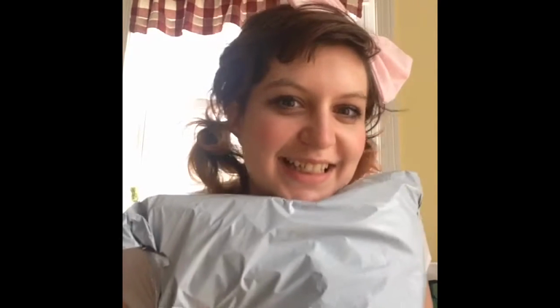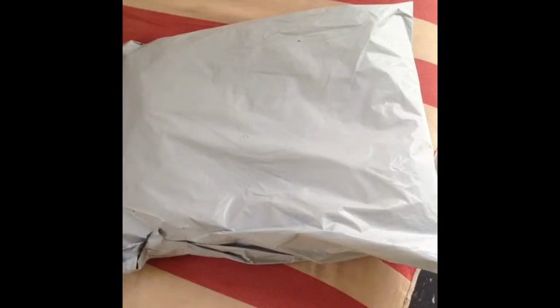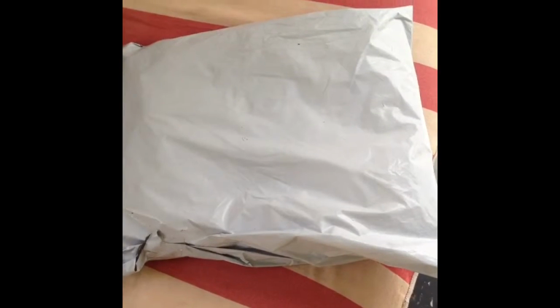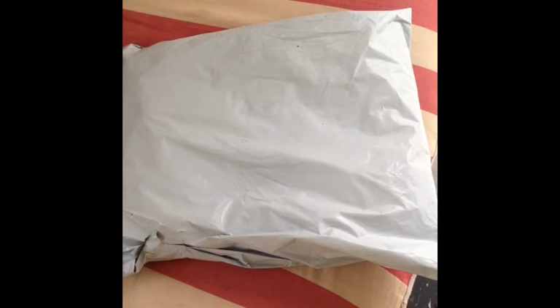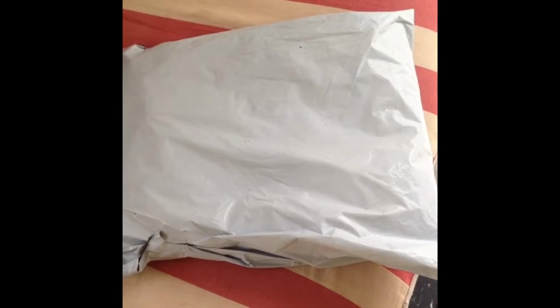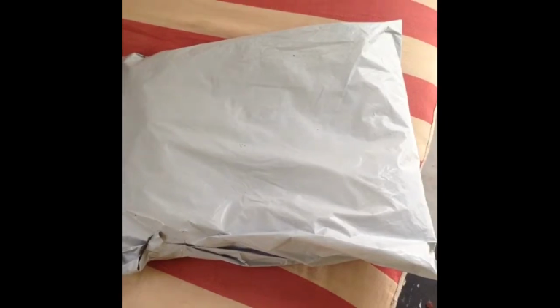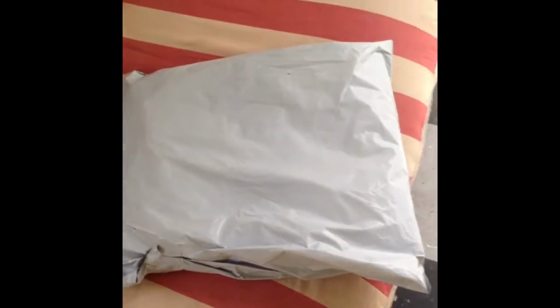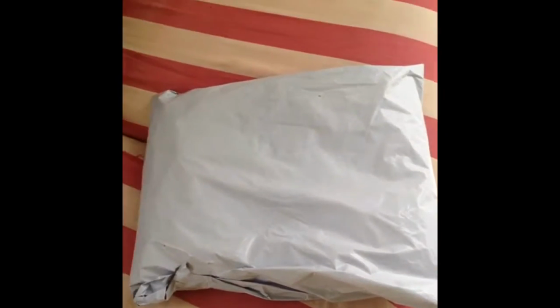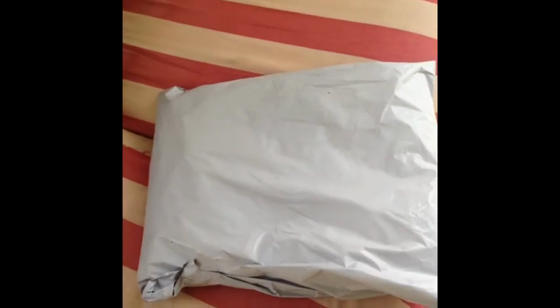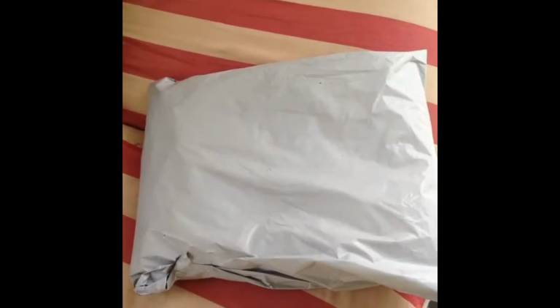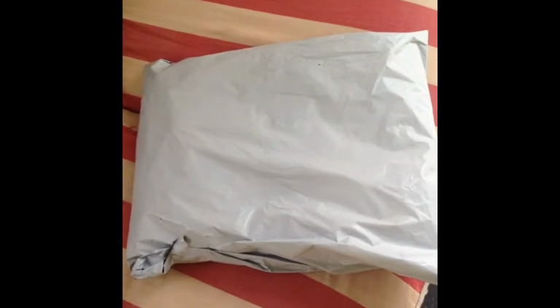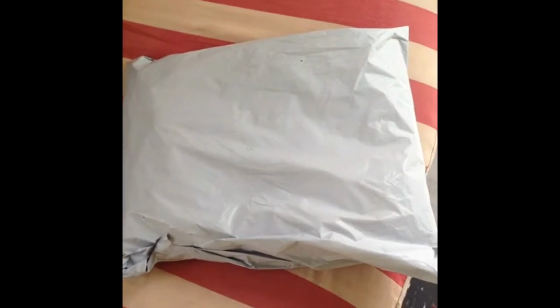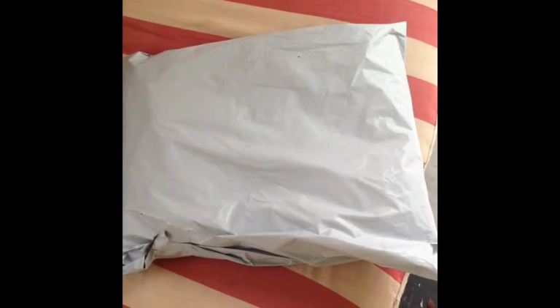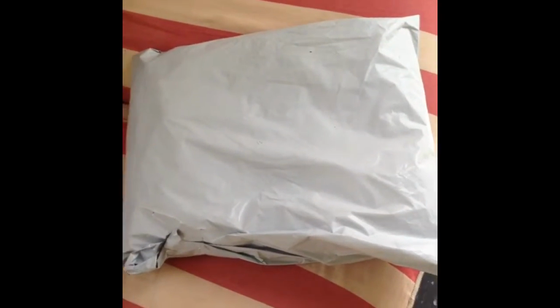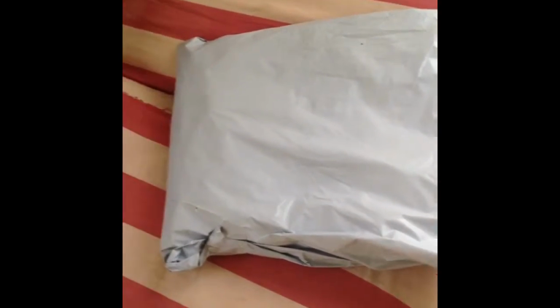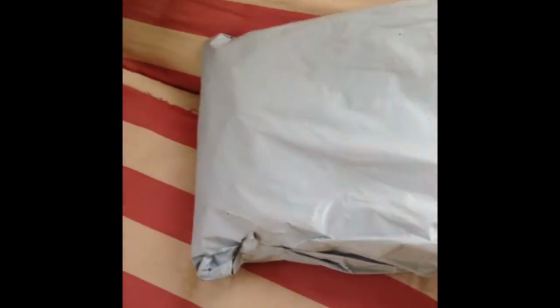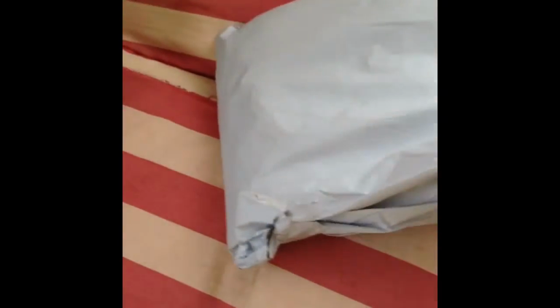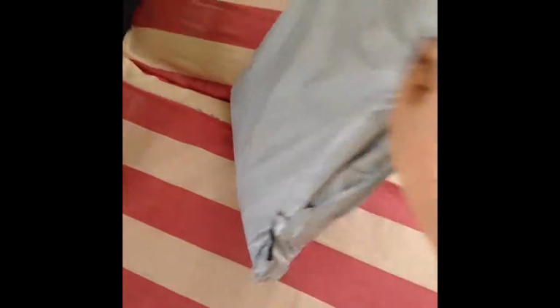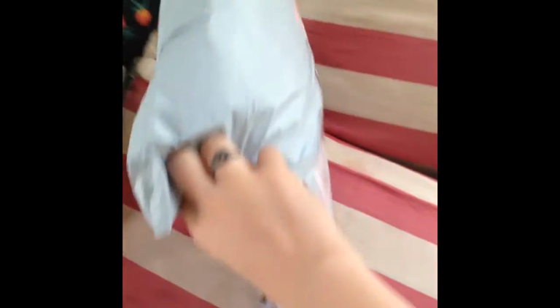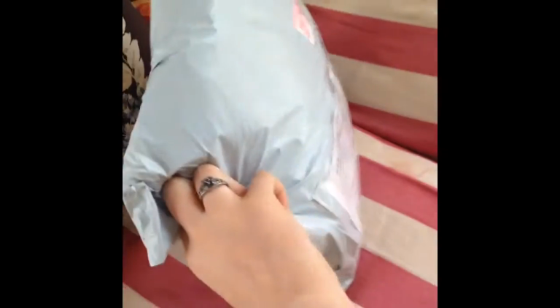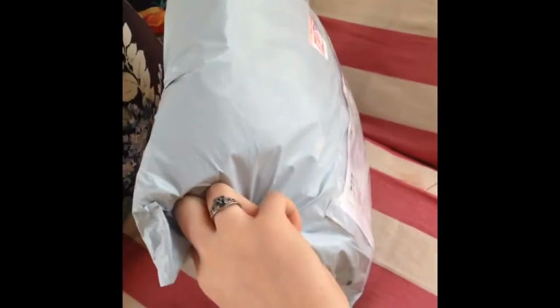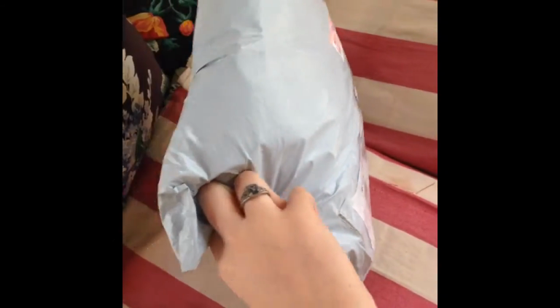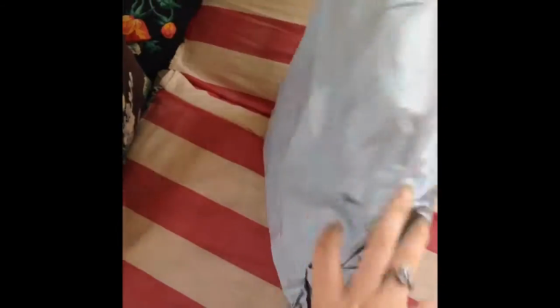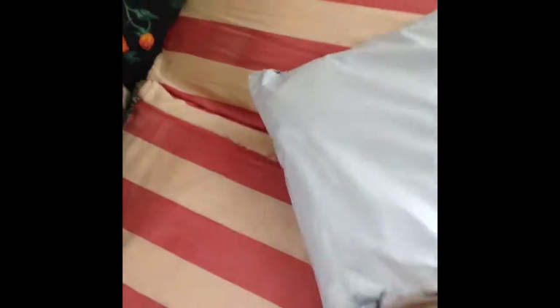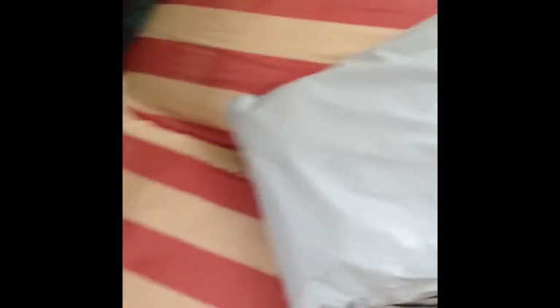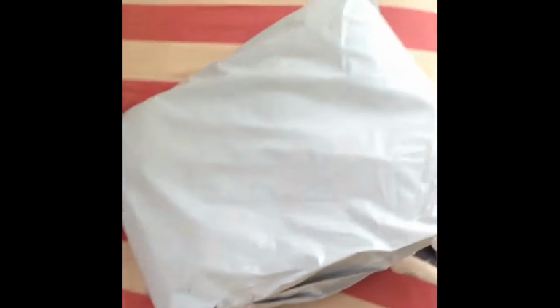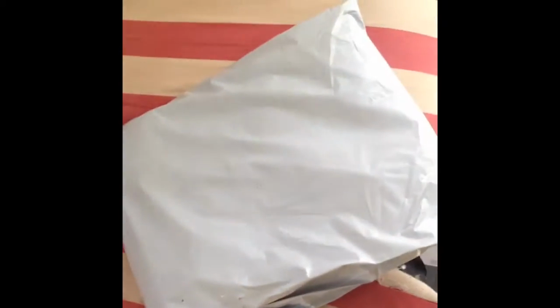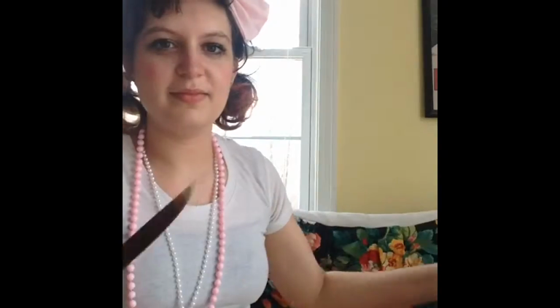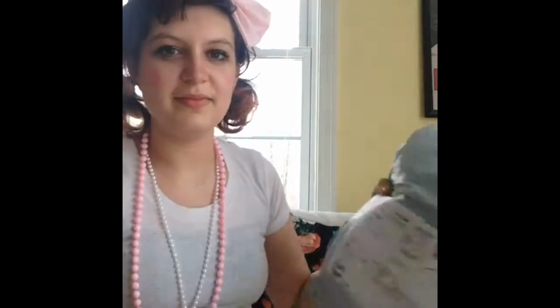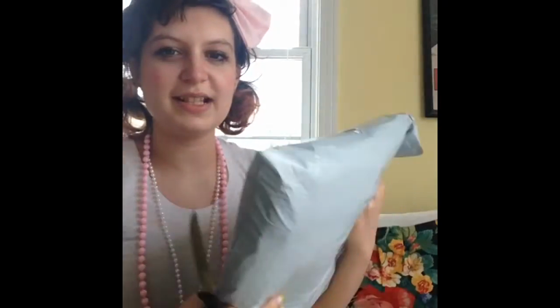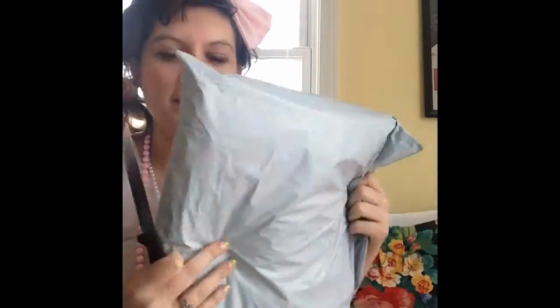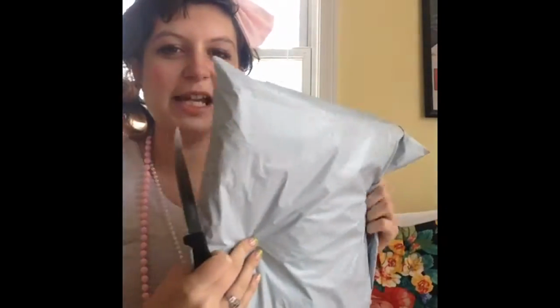So this is the packaging — it's a gray bag. Let's open this!